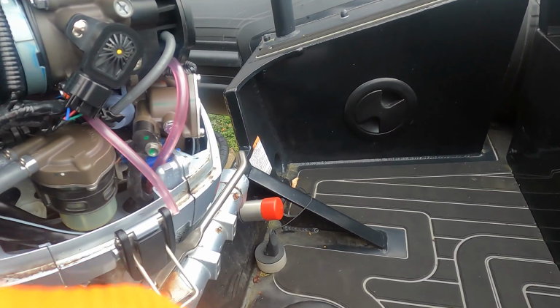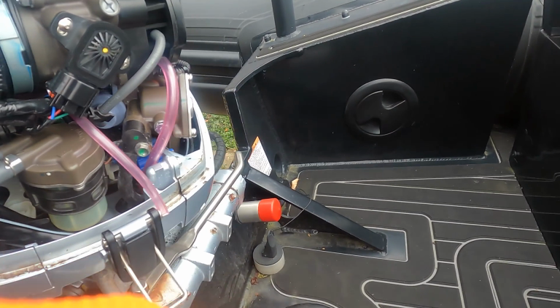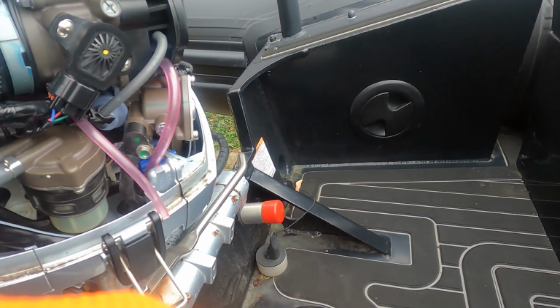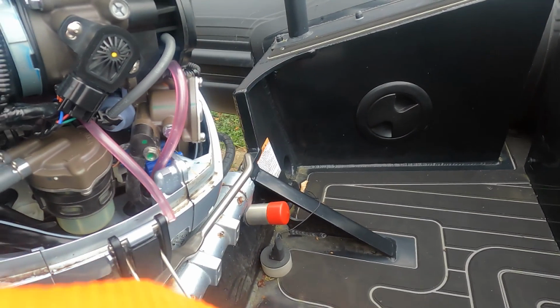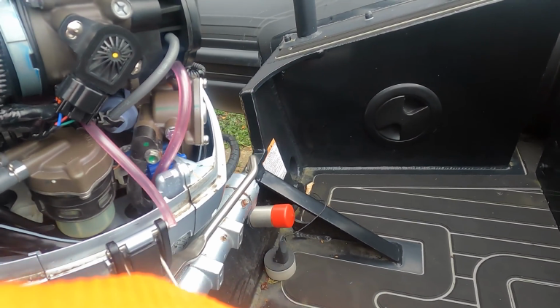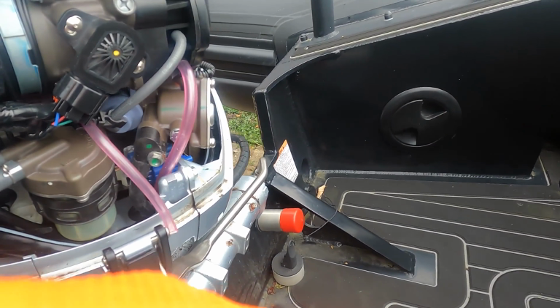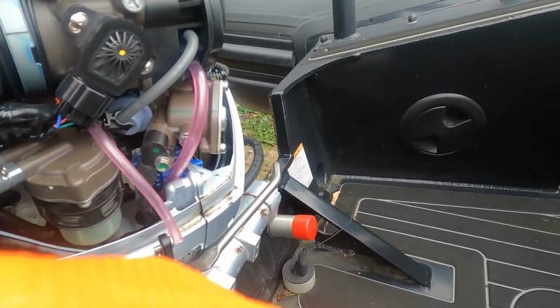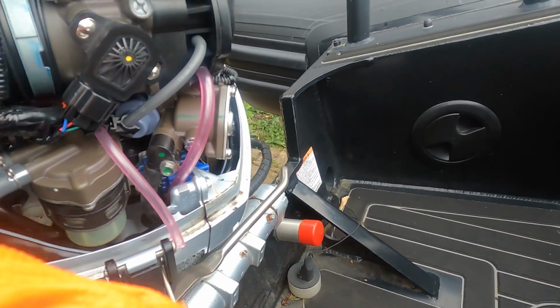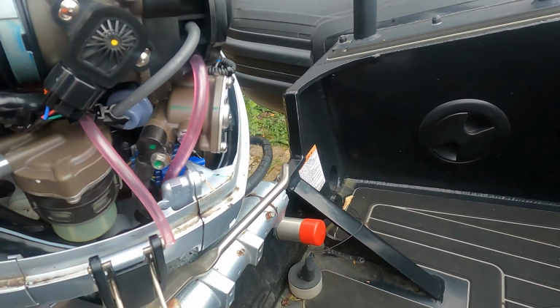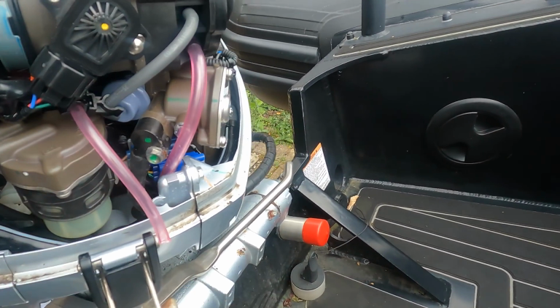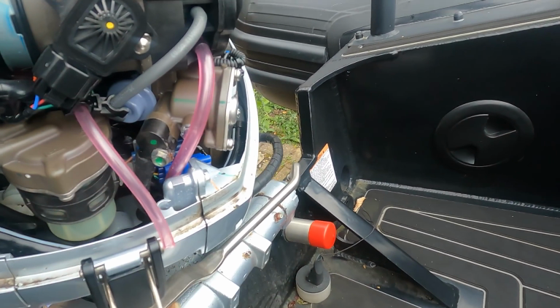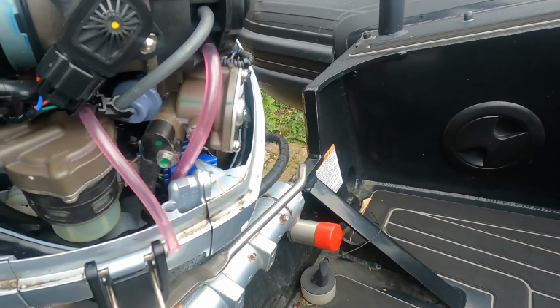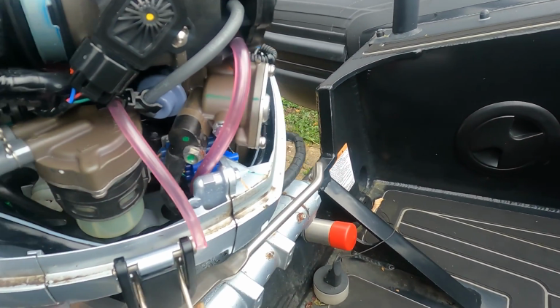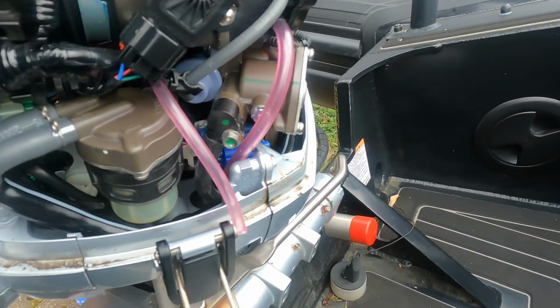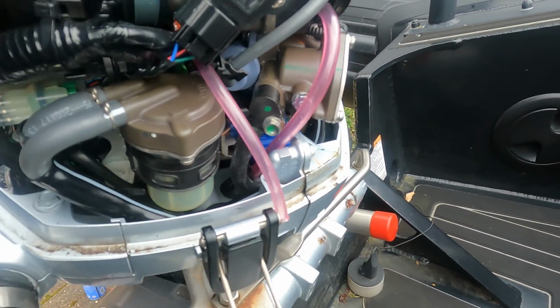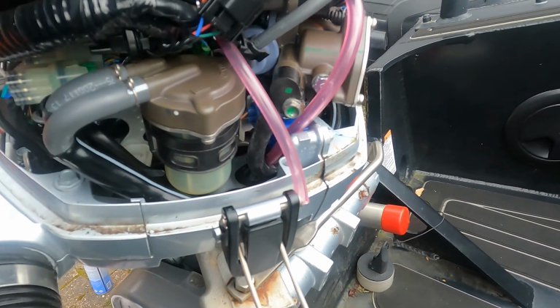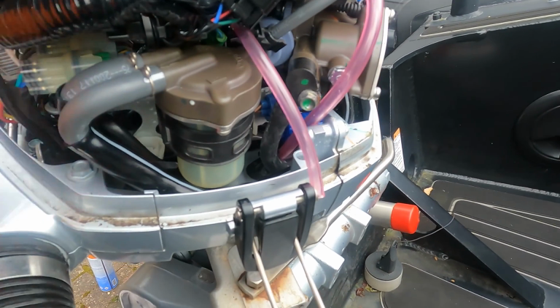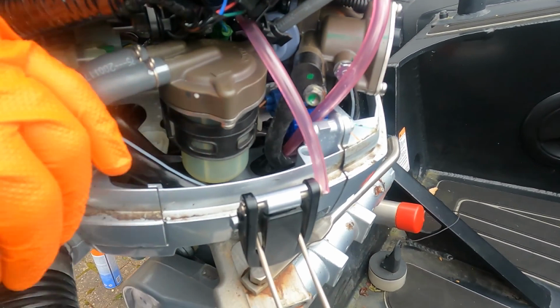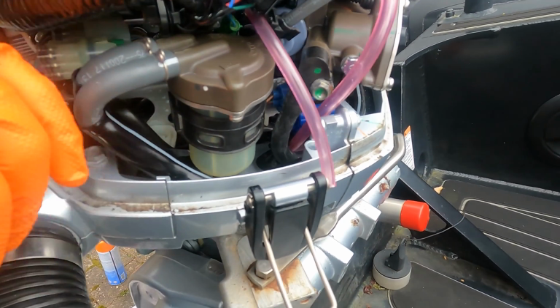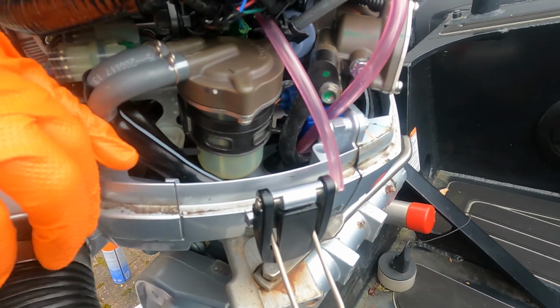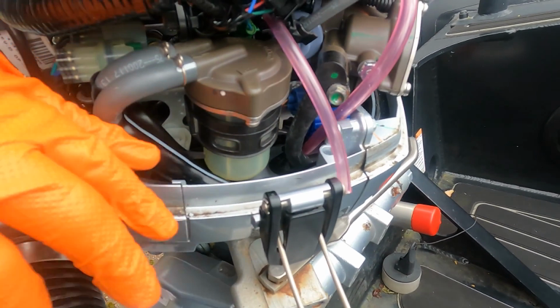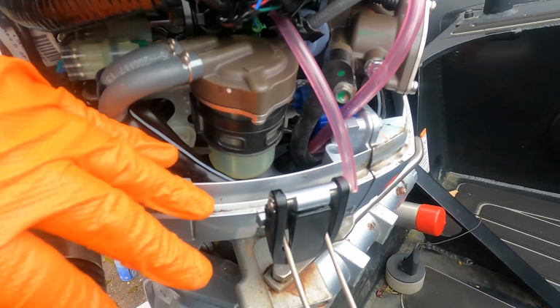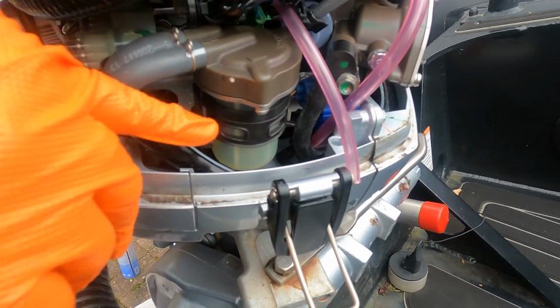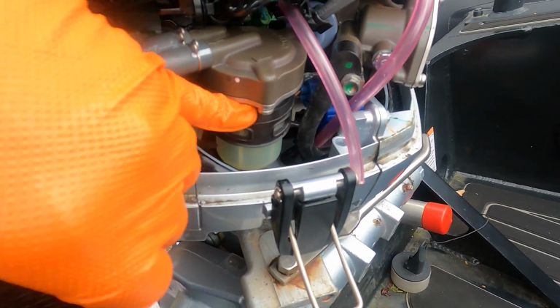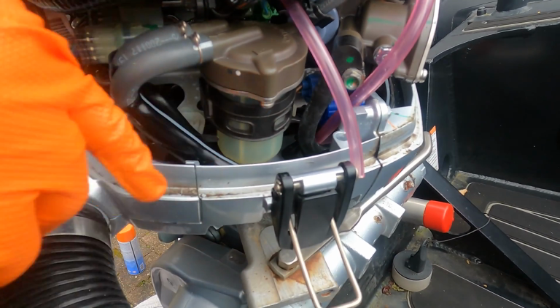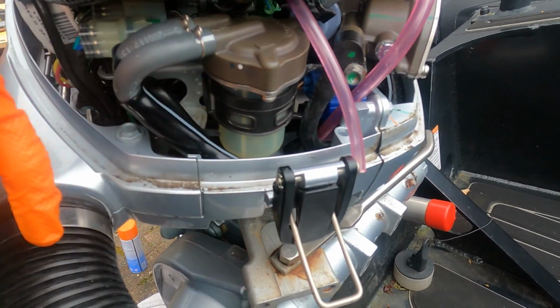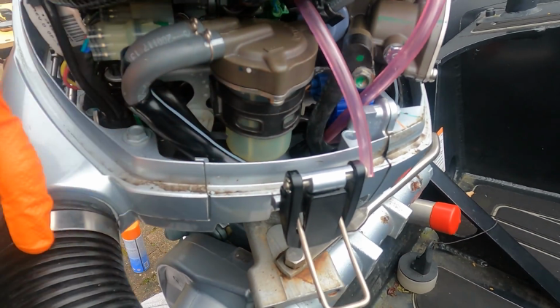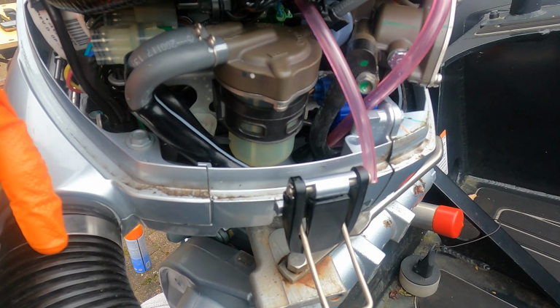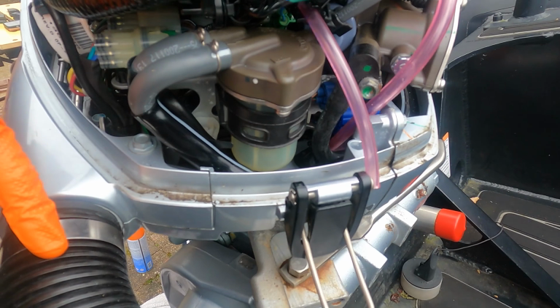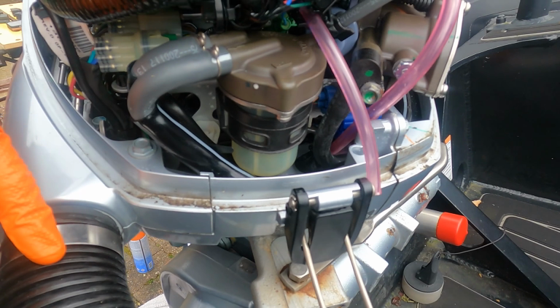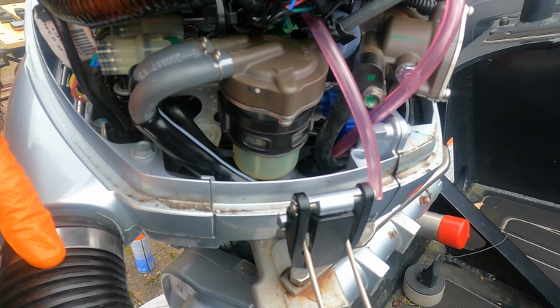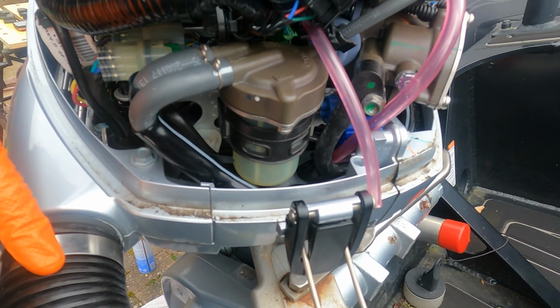That's that water sensor back on. A little bit of a fiddly job, but that's how you empty it.